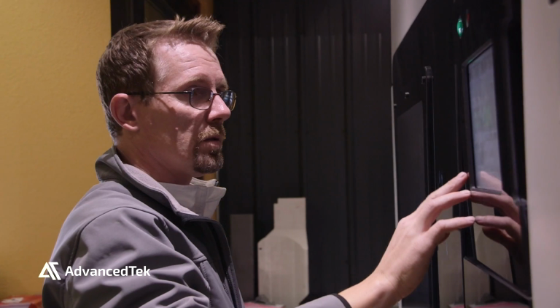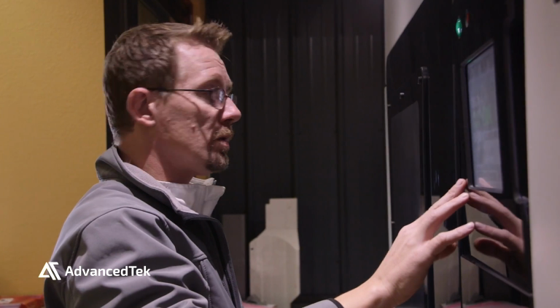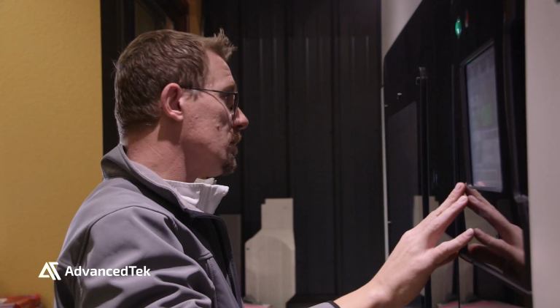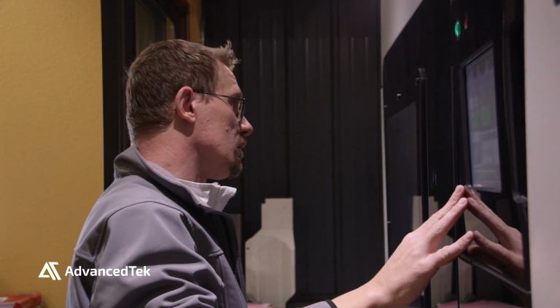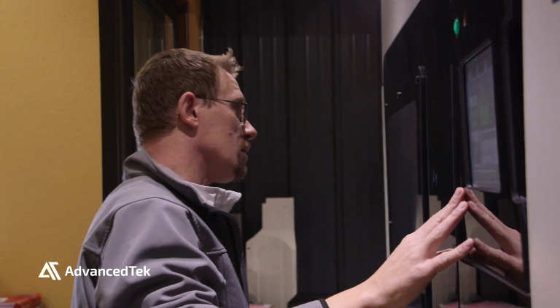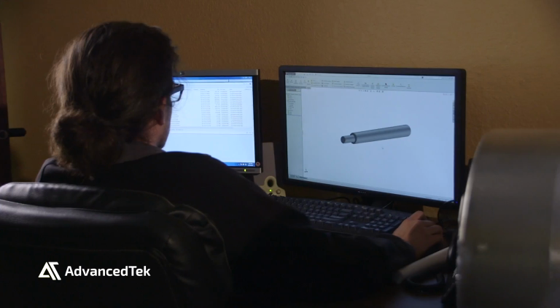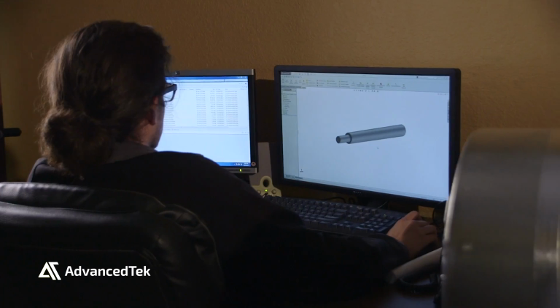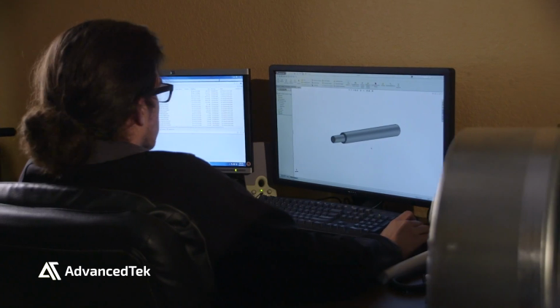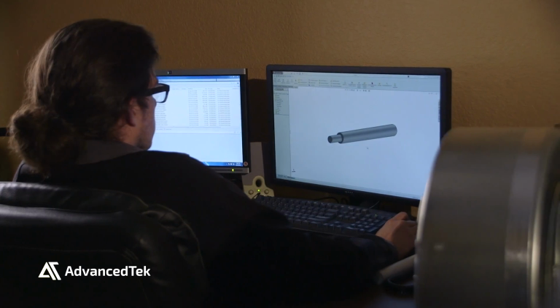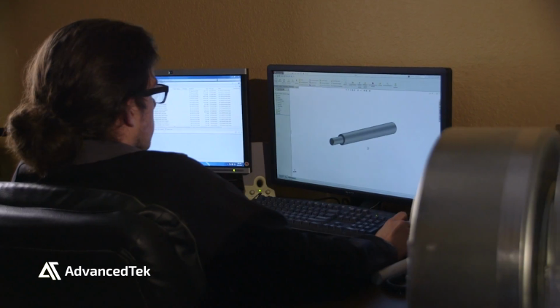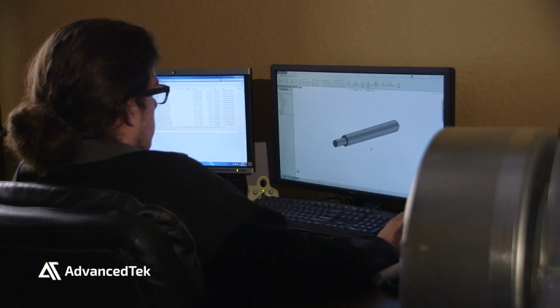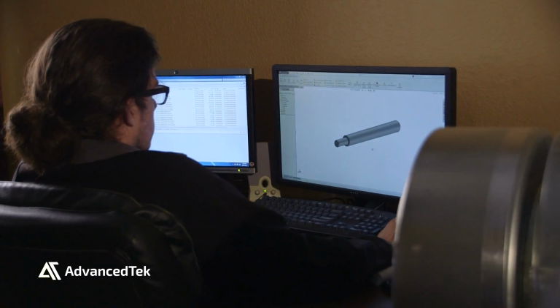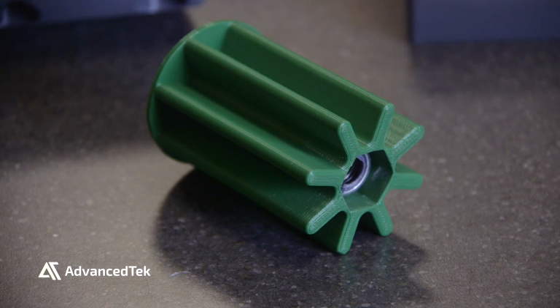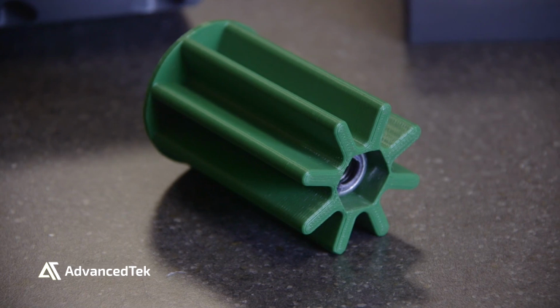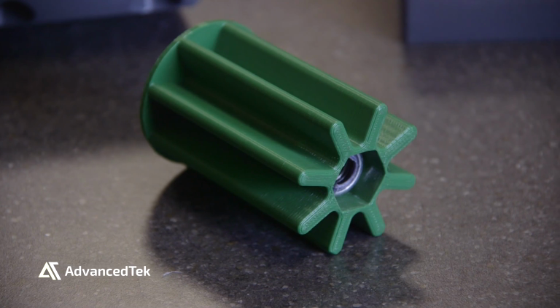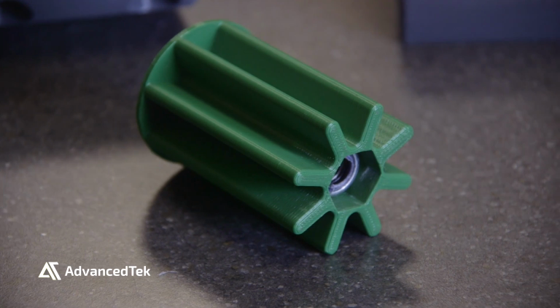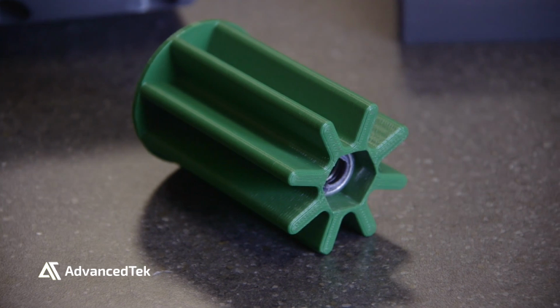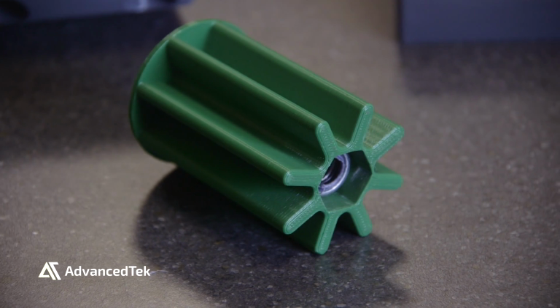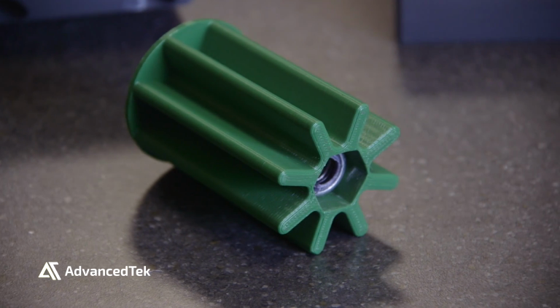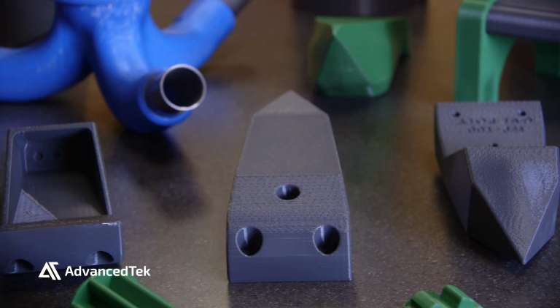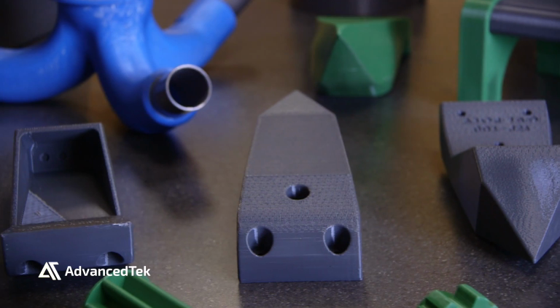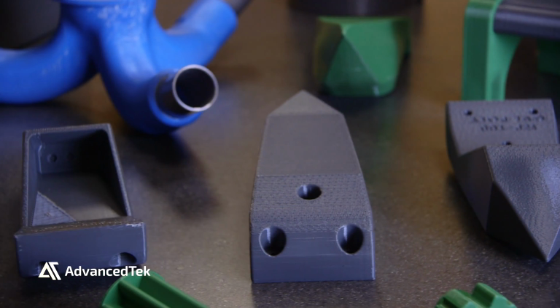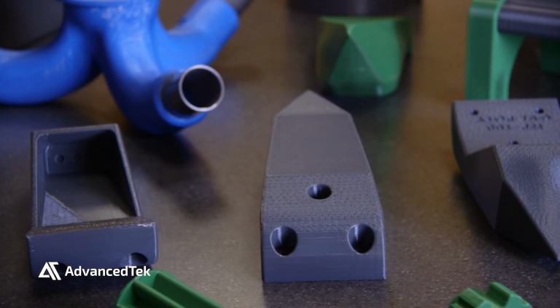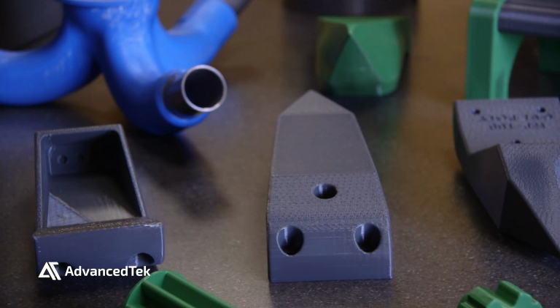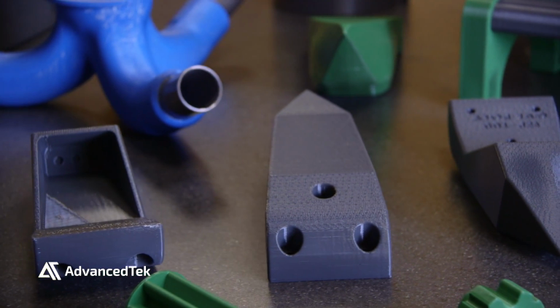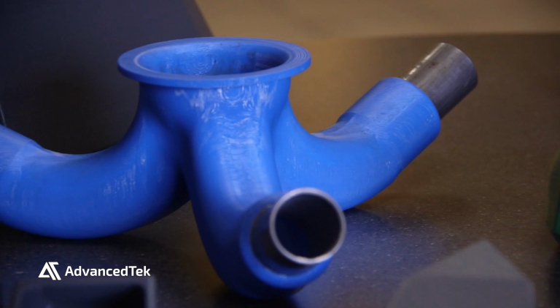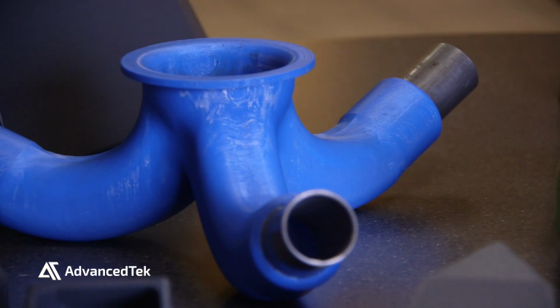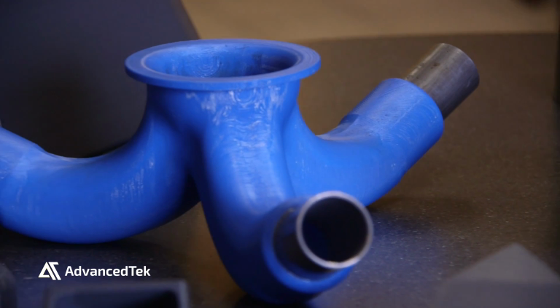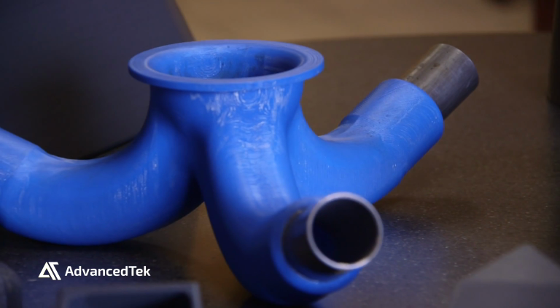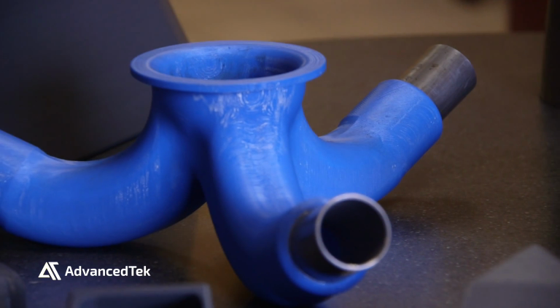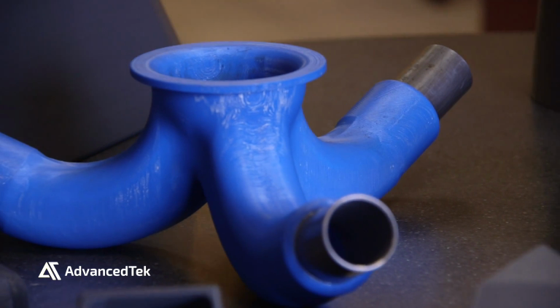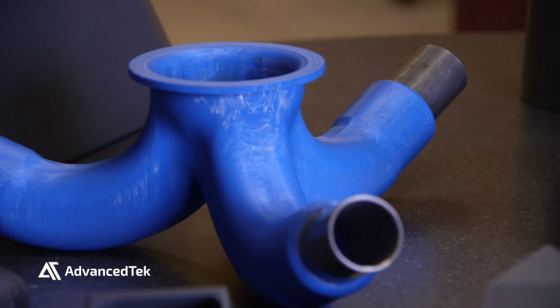All of the software, all of the engineers and designers and the 3D printer are in one location, so we can utilize it to its fullest potential.